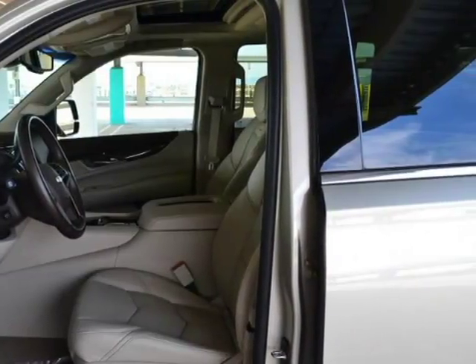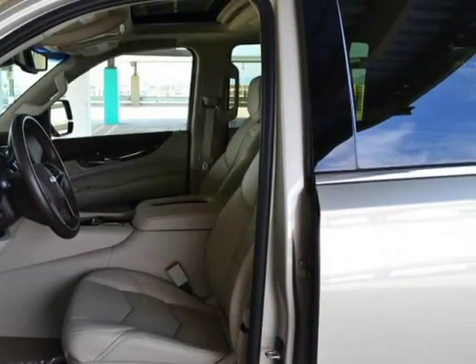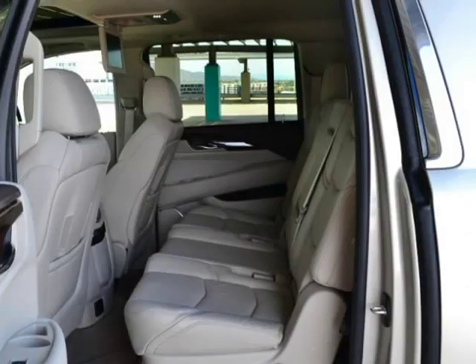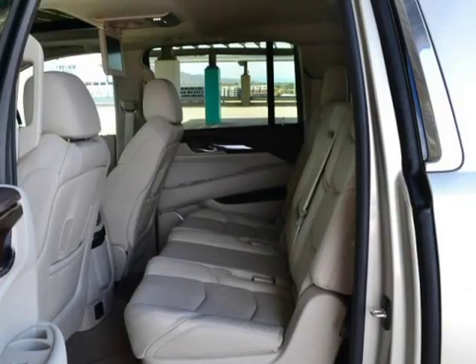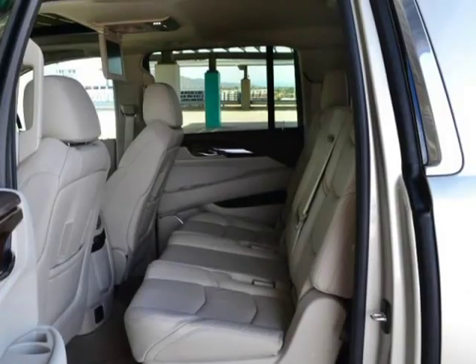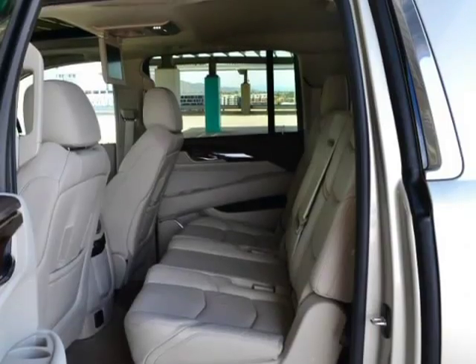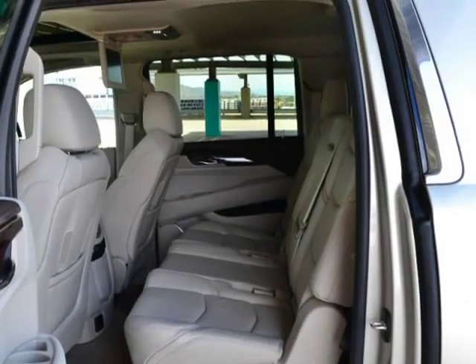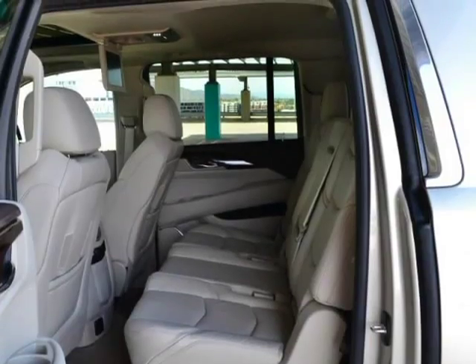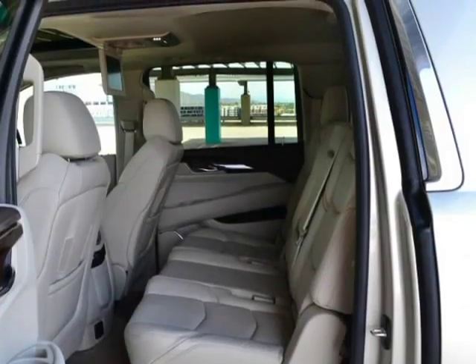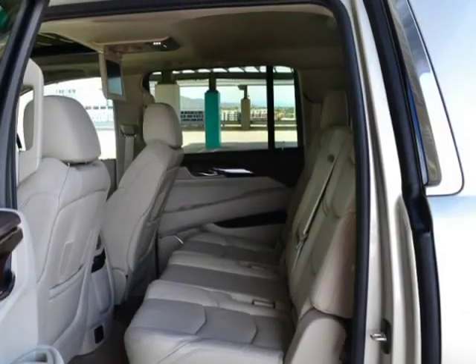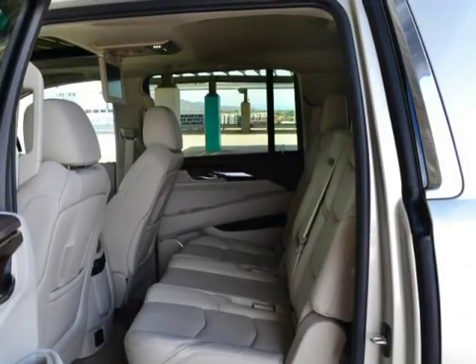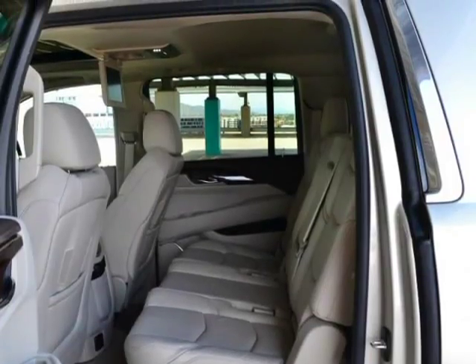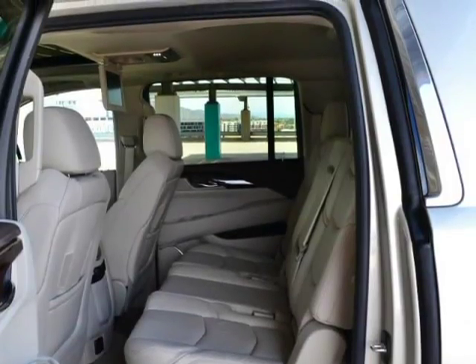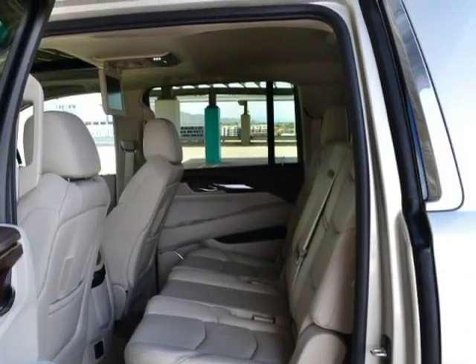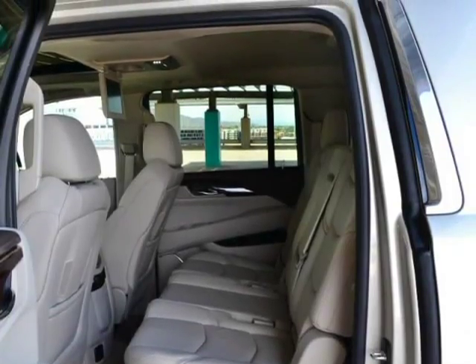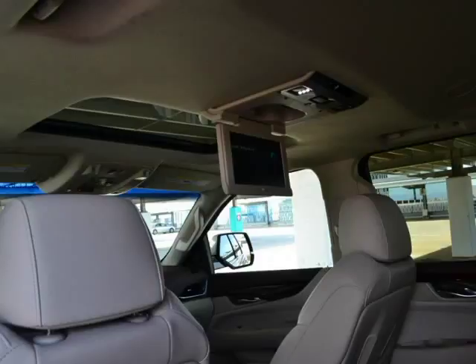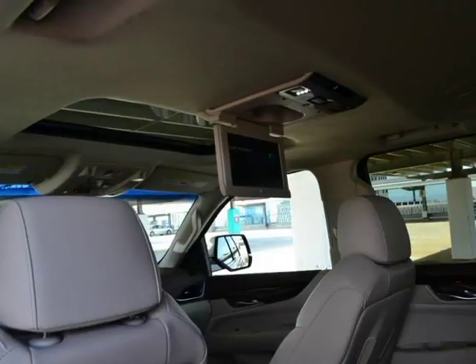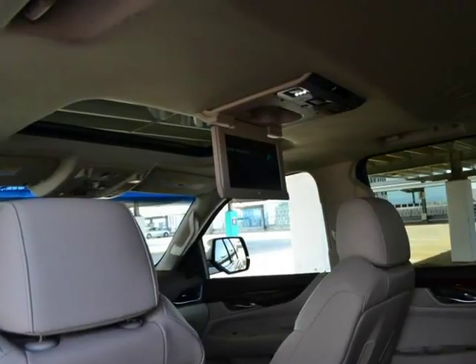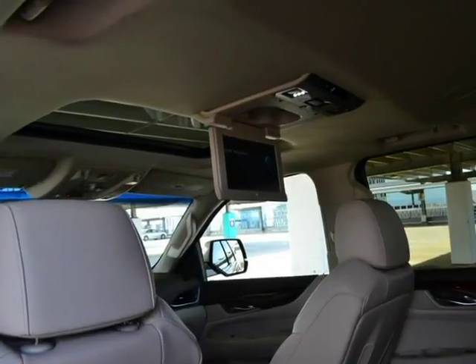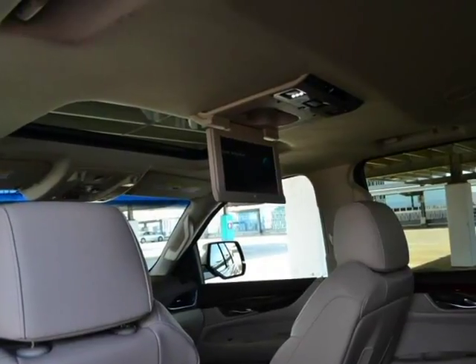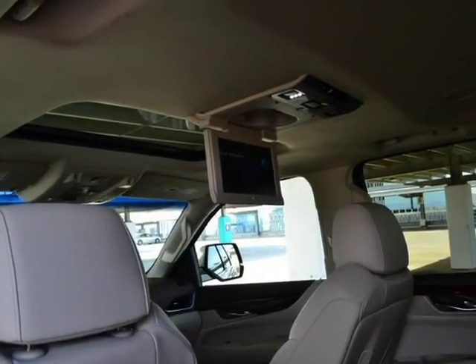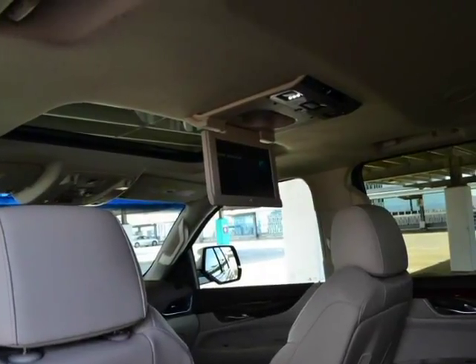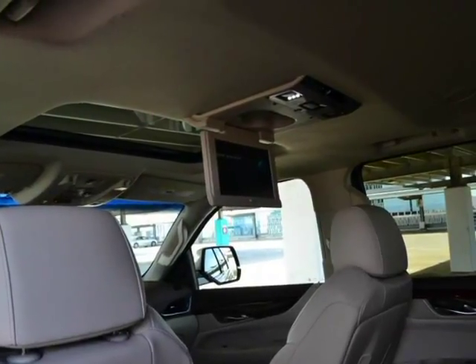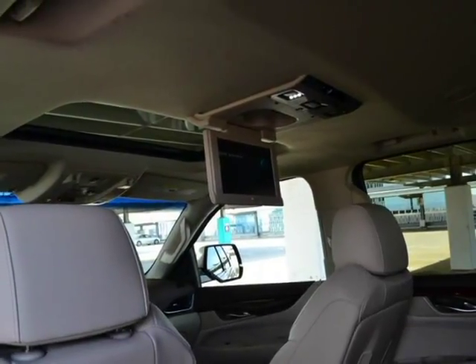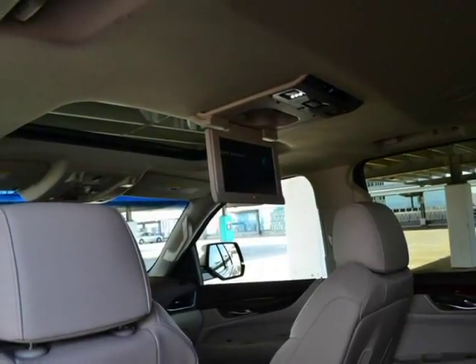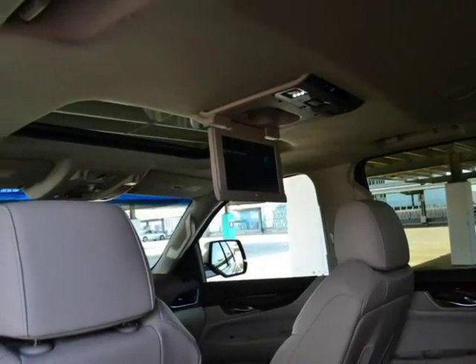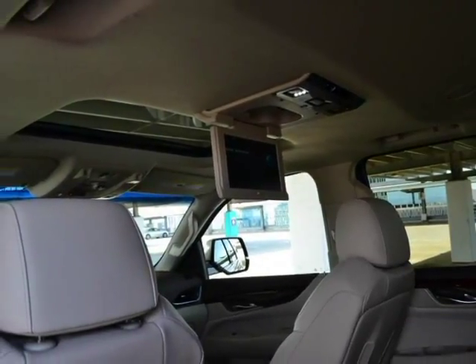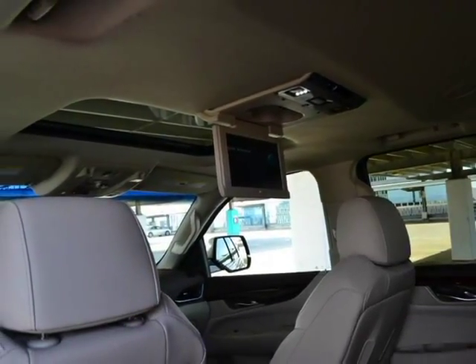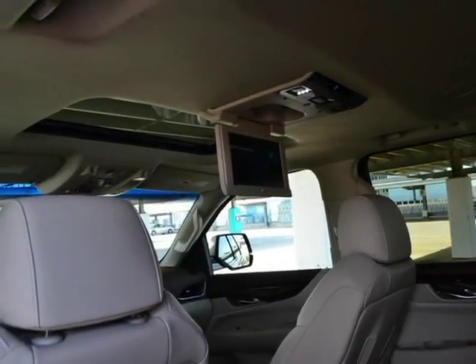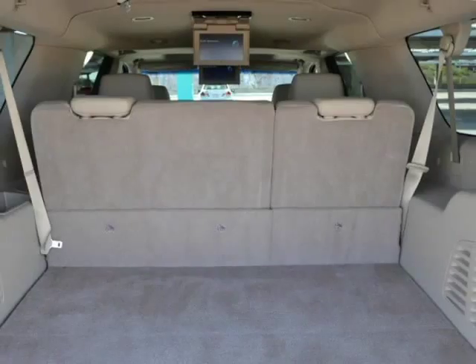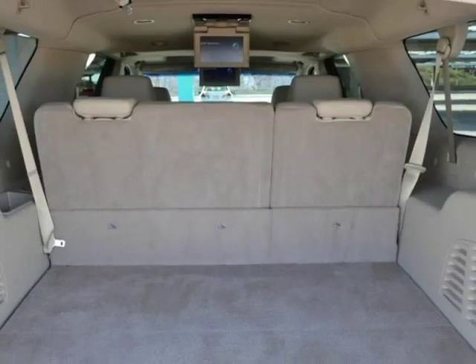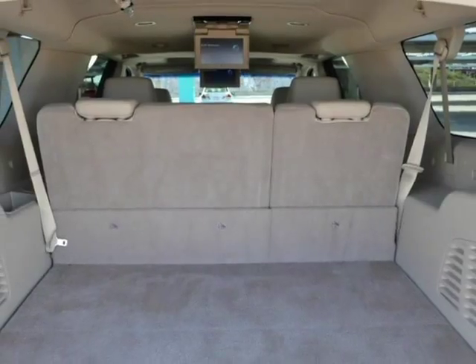Power liftgate. Remote start. Keyless start. Keyless entry. Heads up display. Rear entertainment. 22-inch wheels.